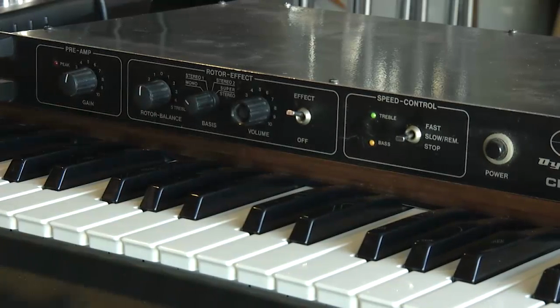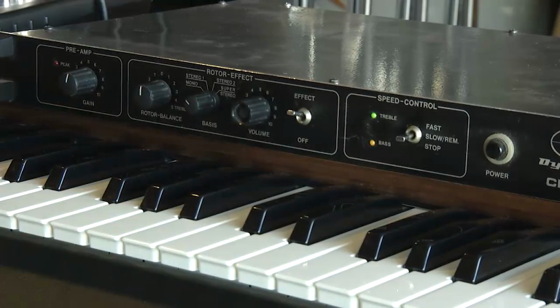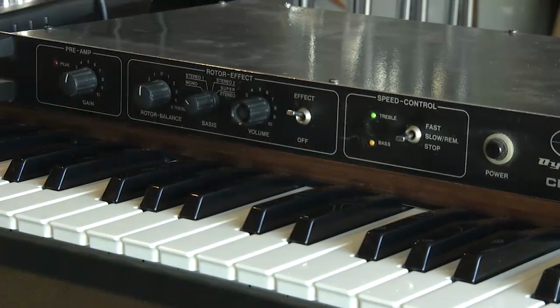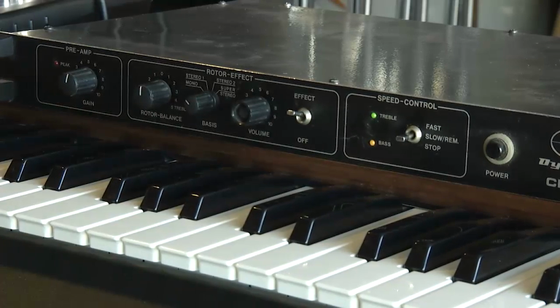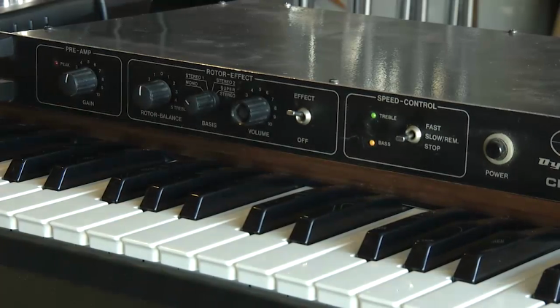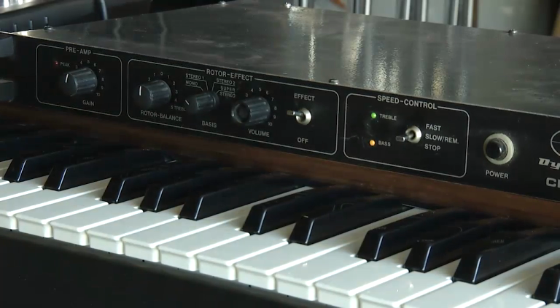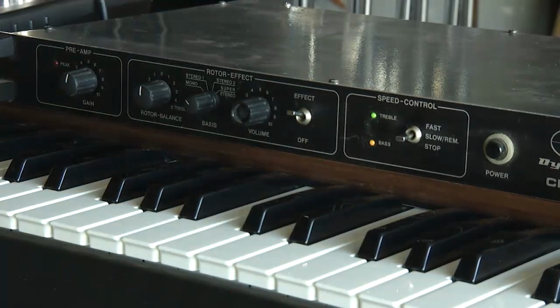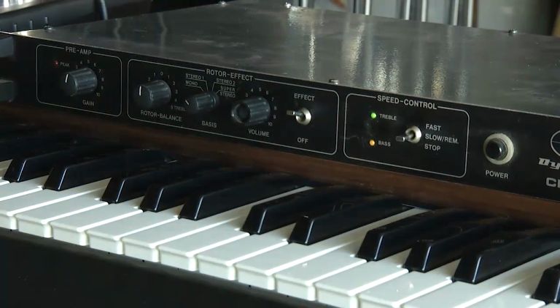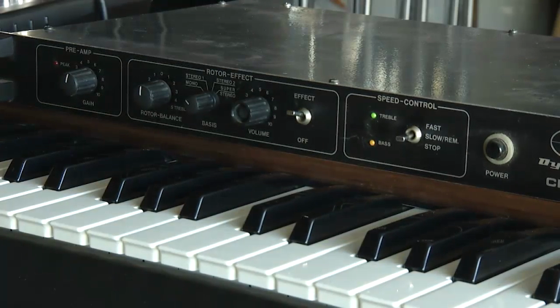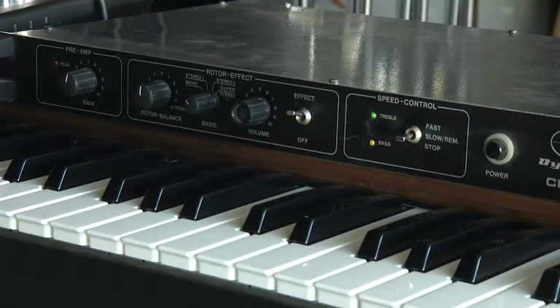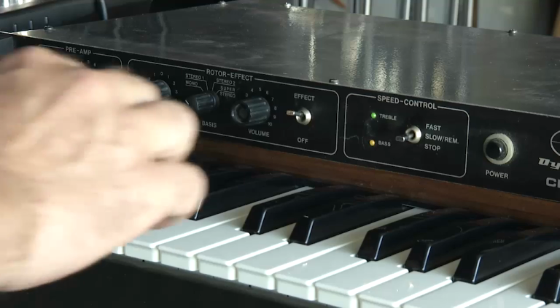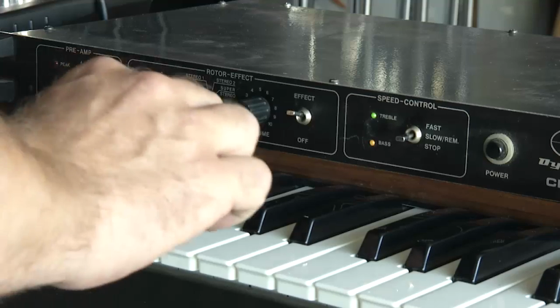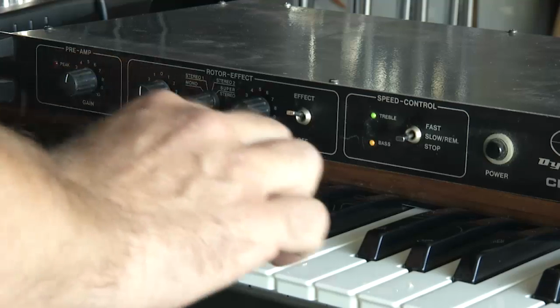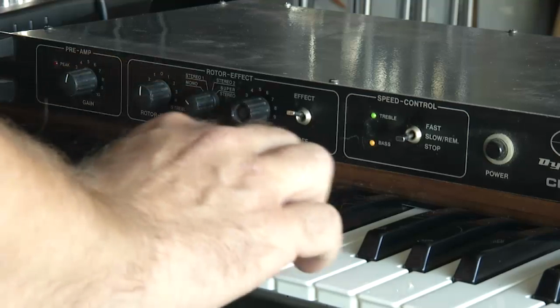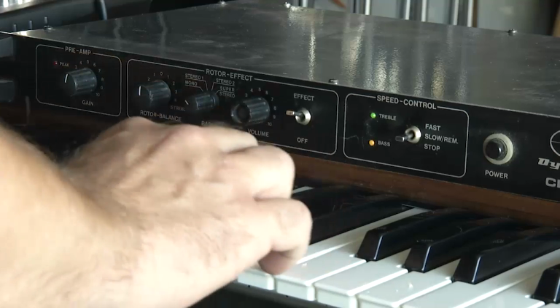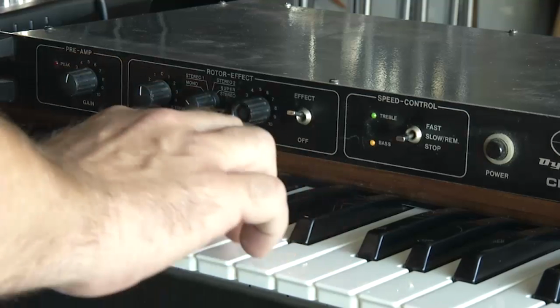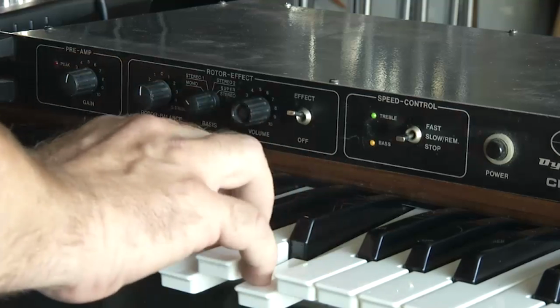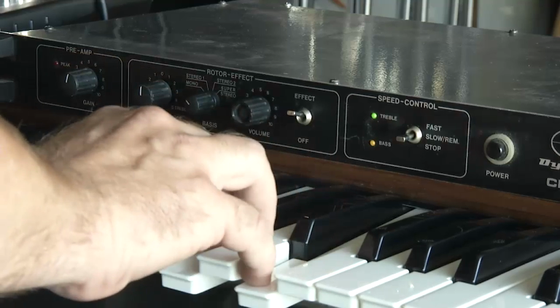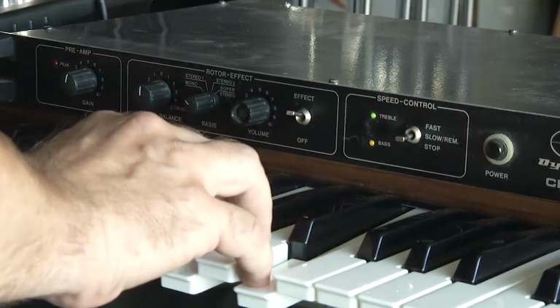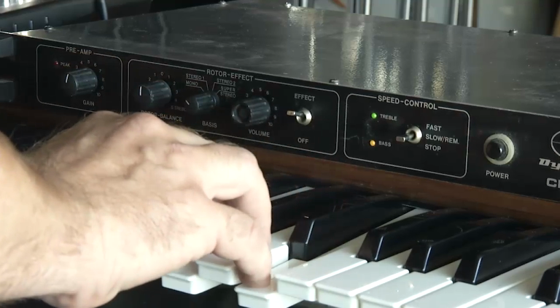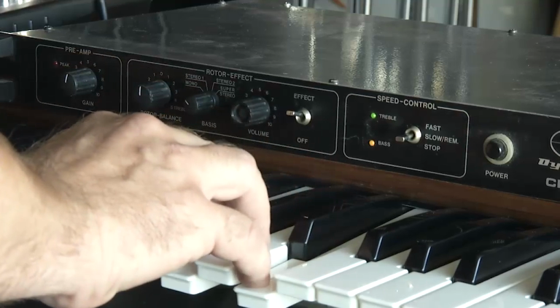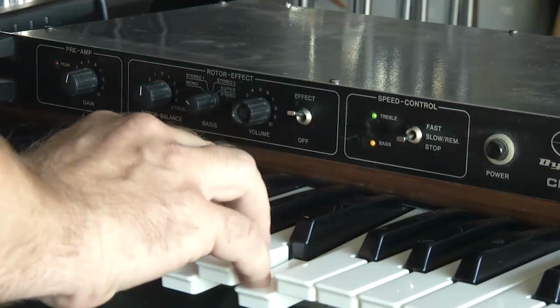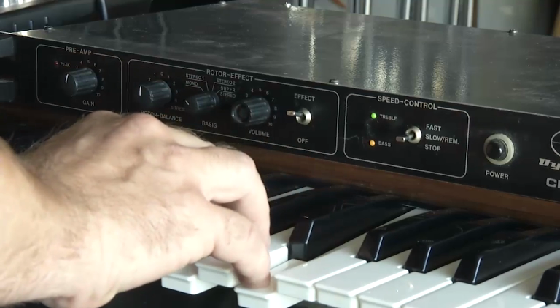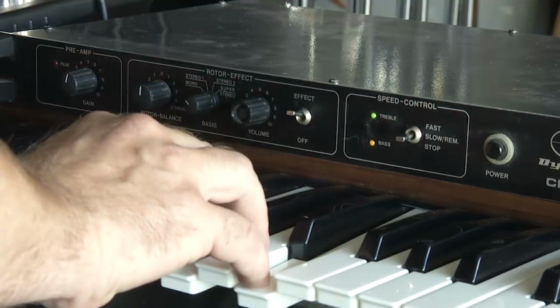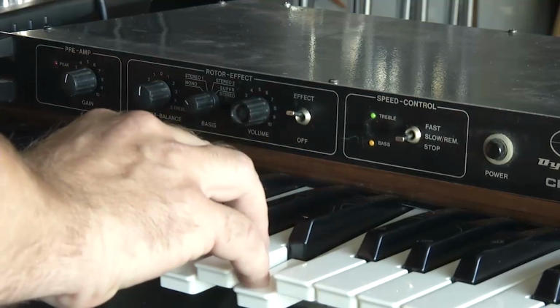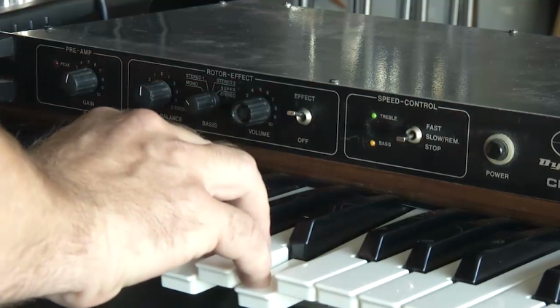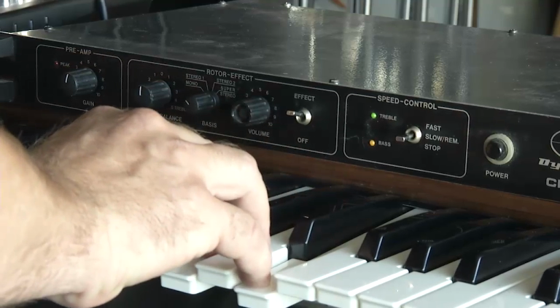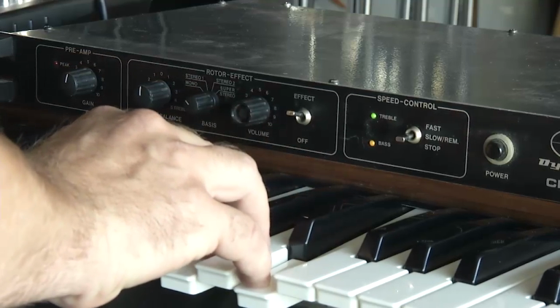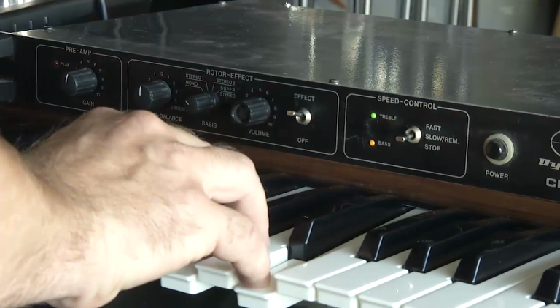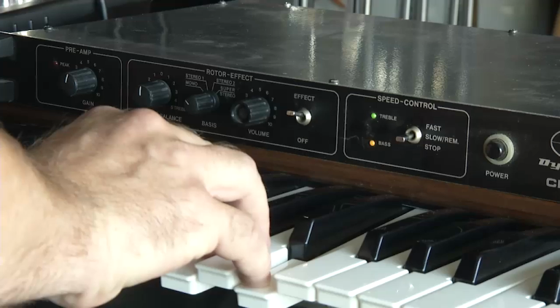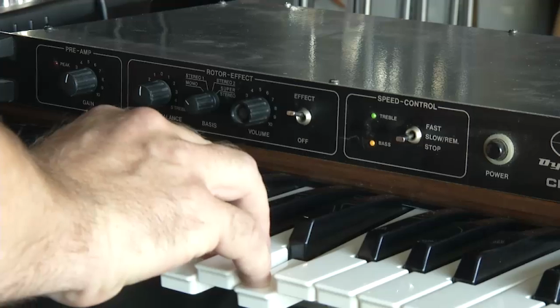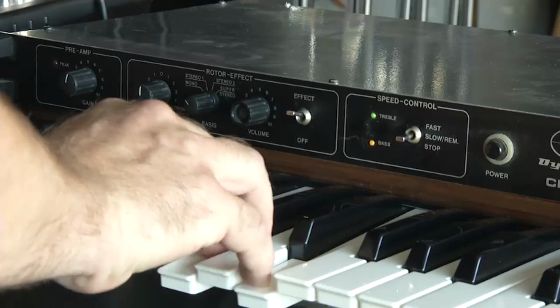Now I've put it into mono mode for the rest of this demo, so you've got a sense of the stereo spread.